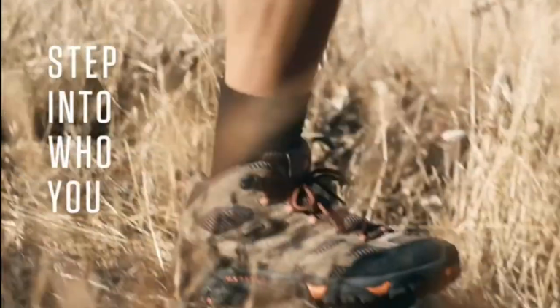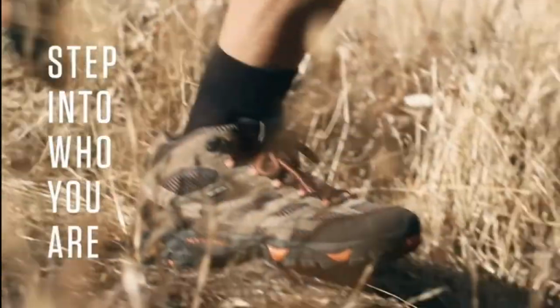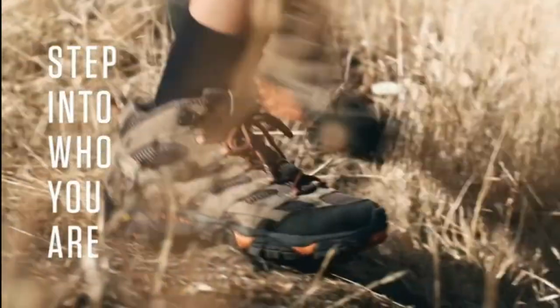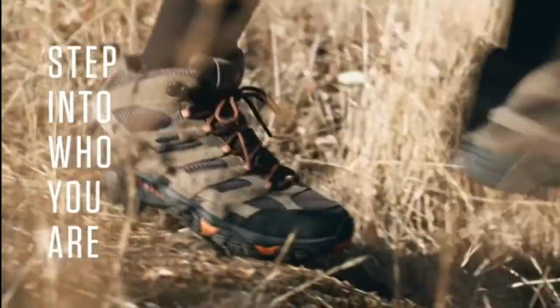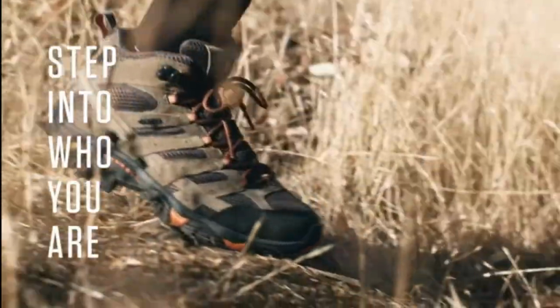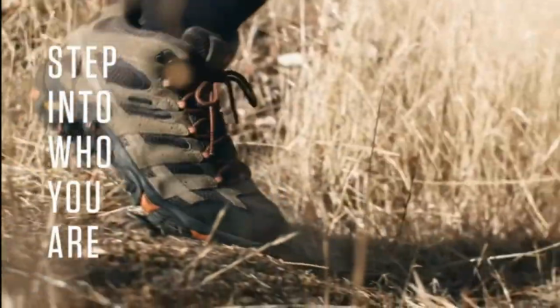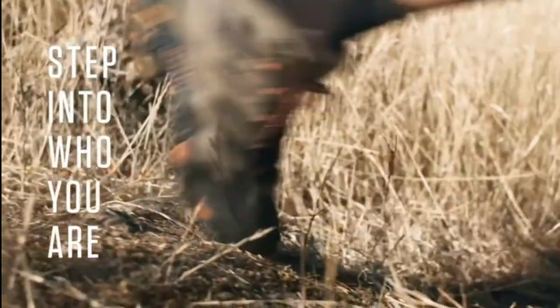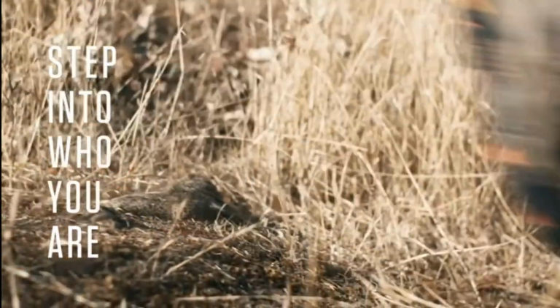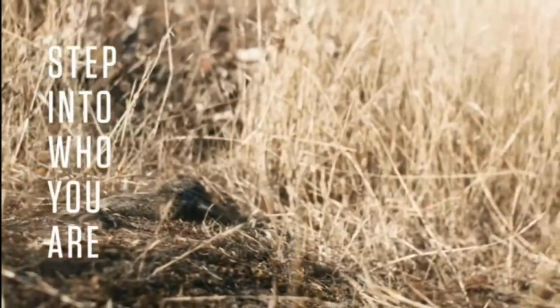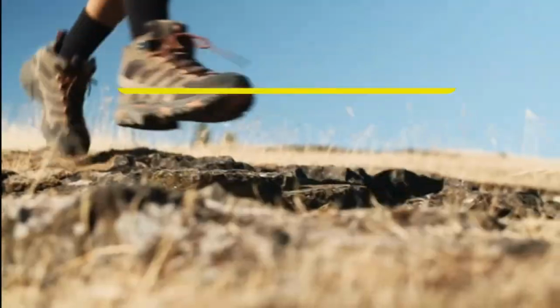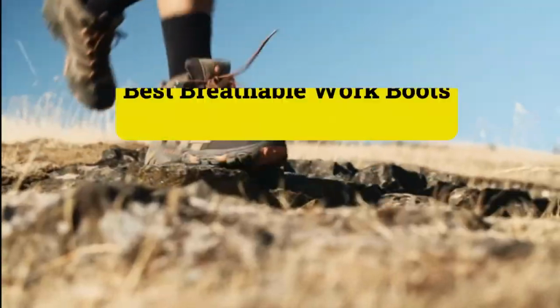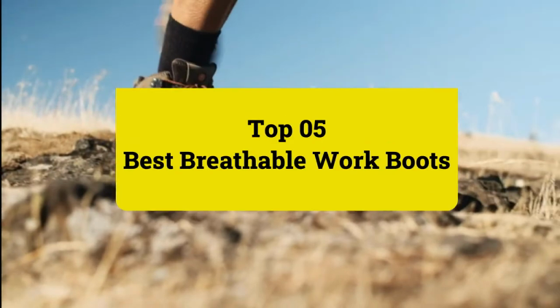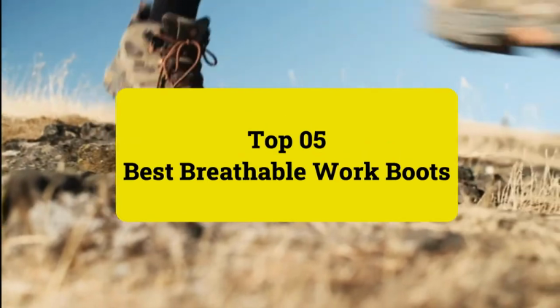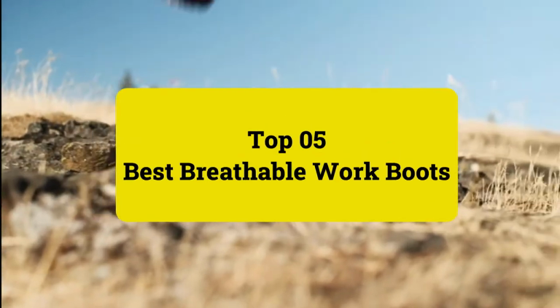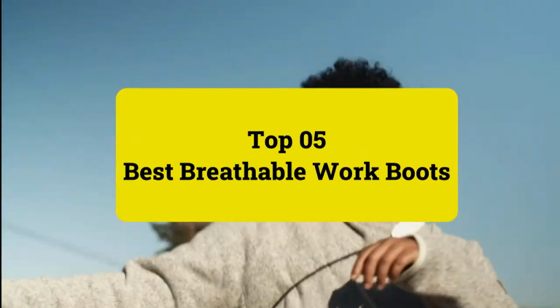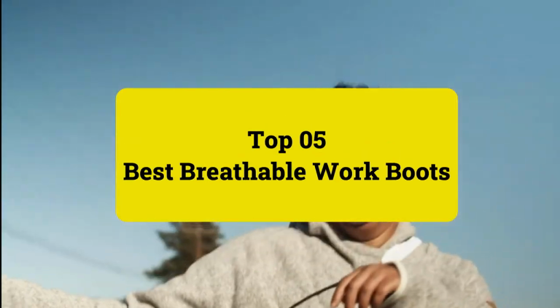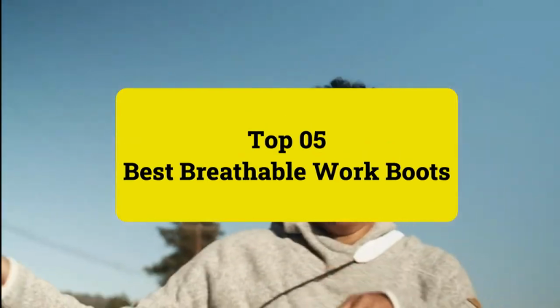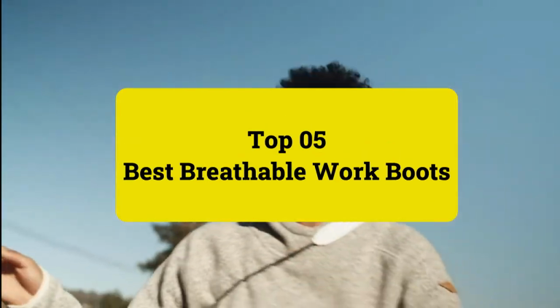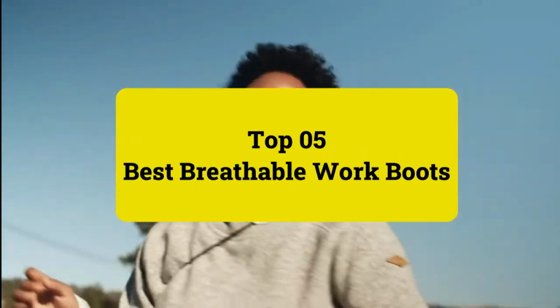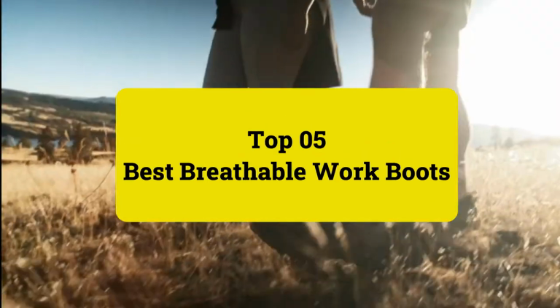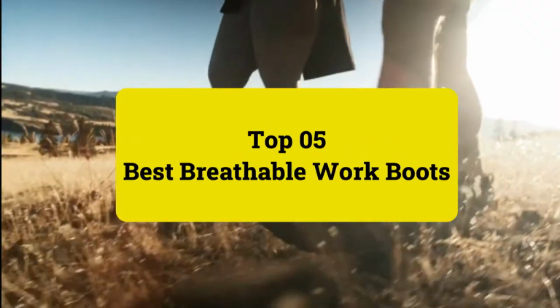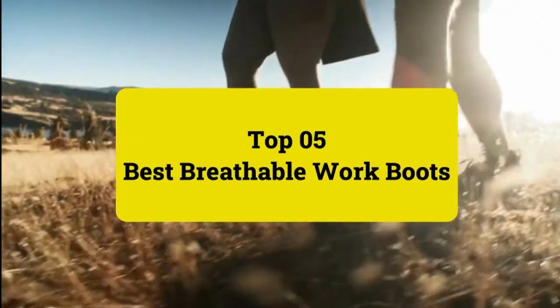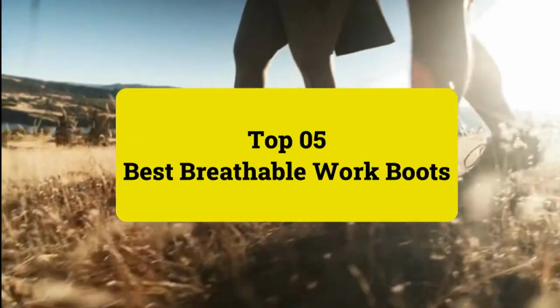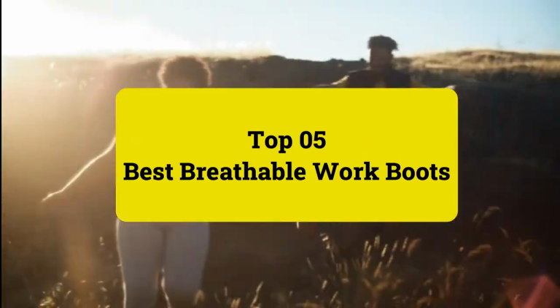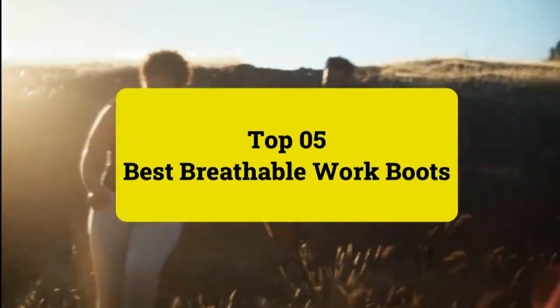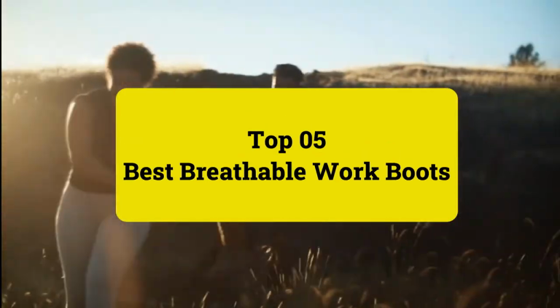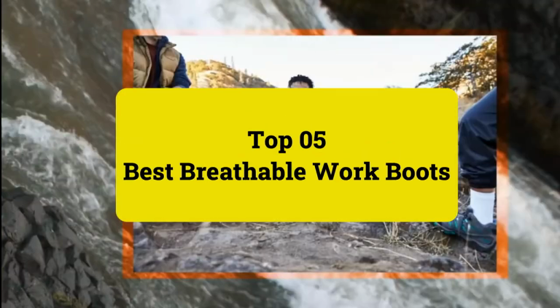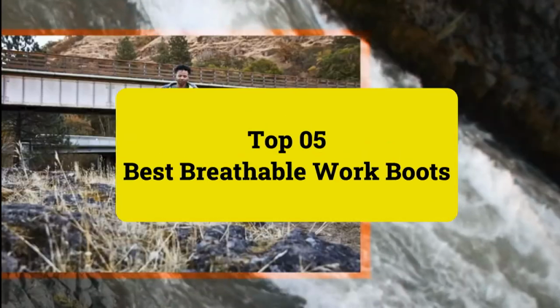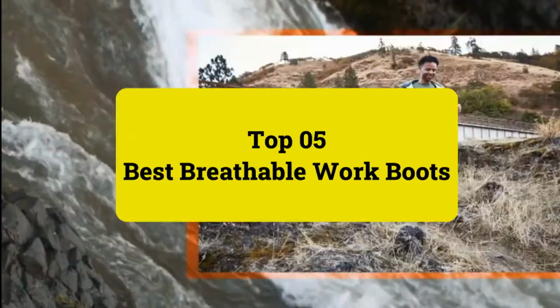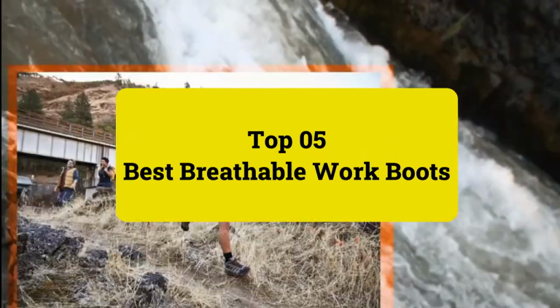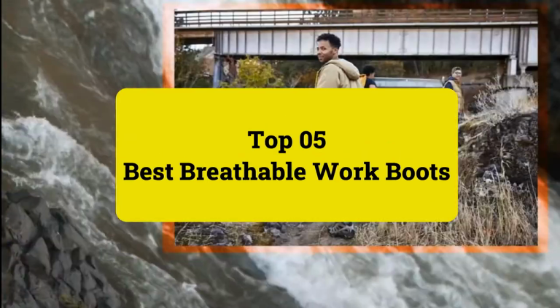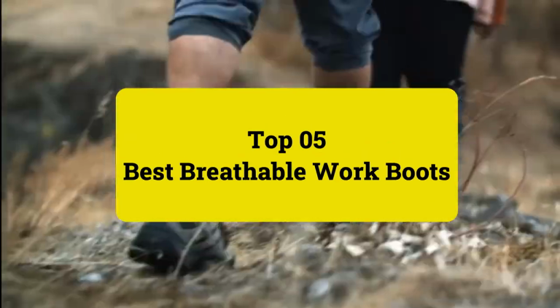Review Findlay presents top 5 best breathable work boots. Let's get started.